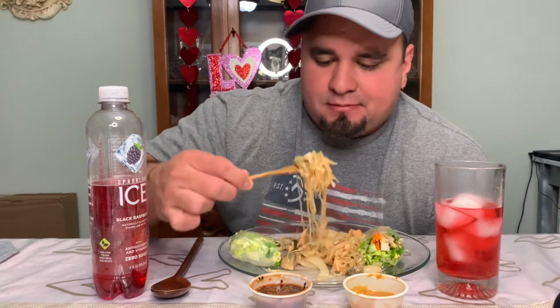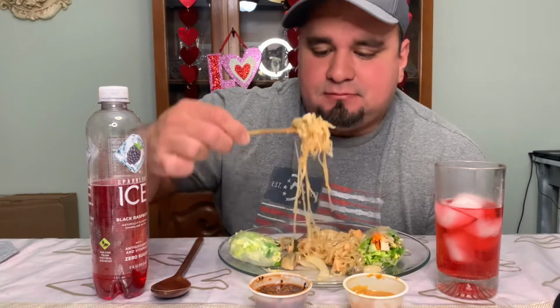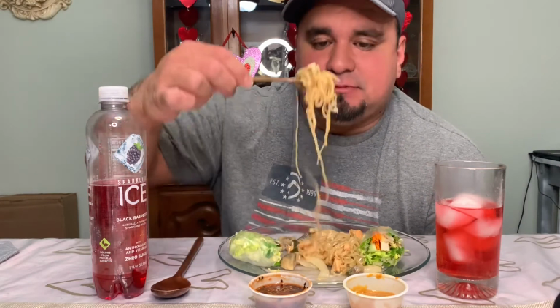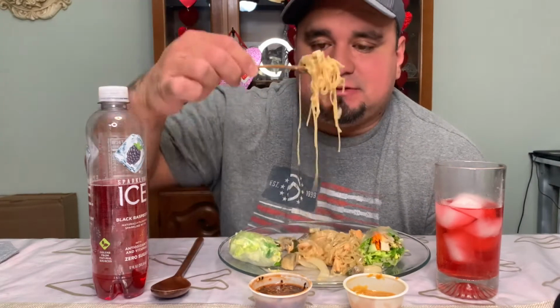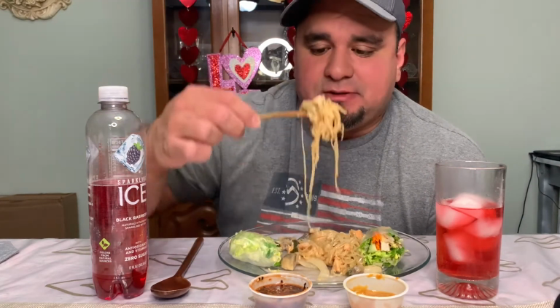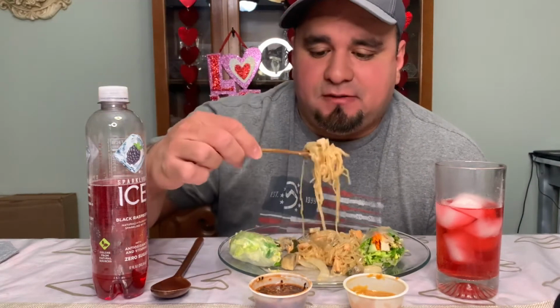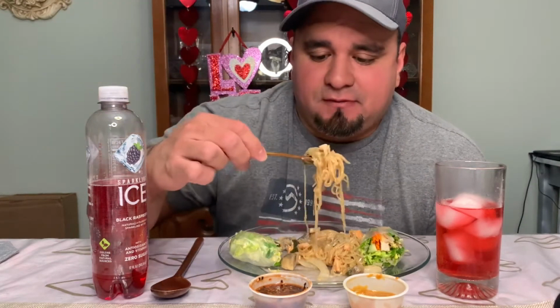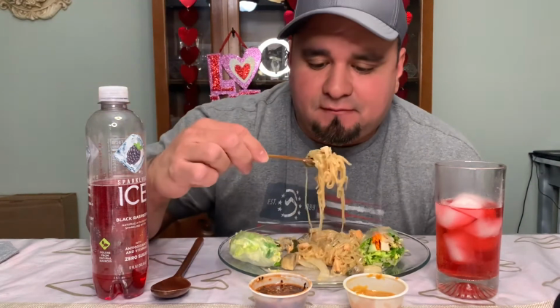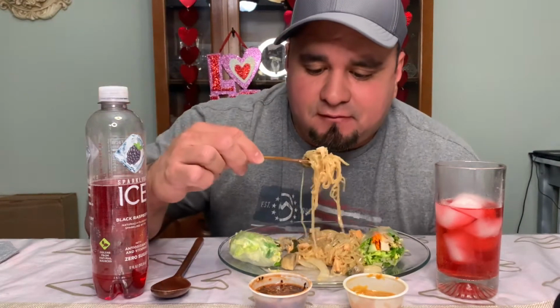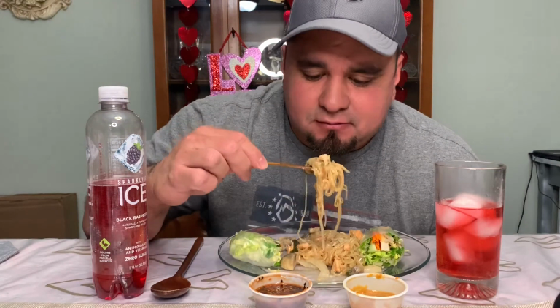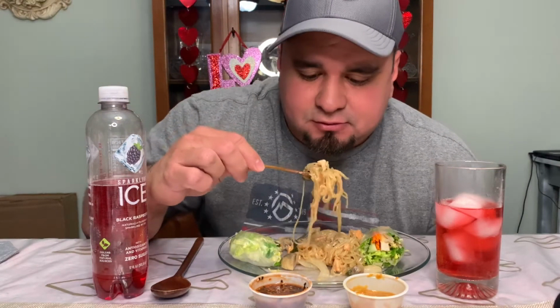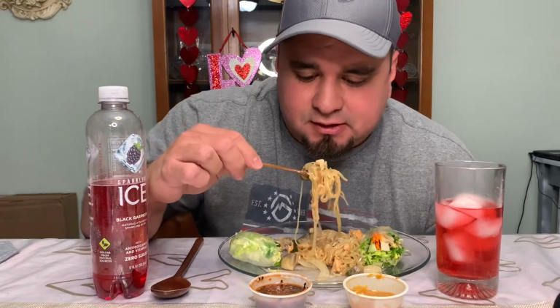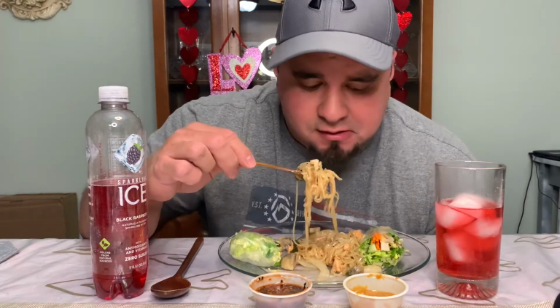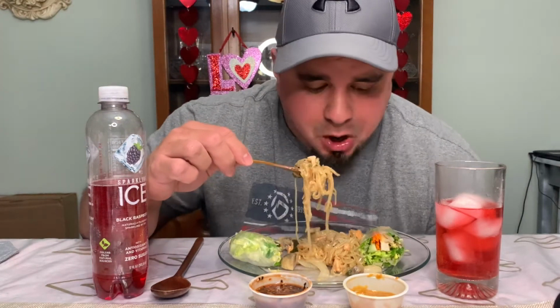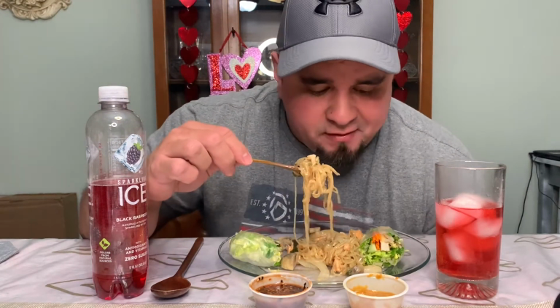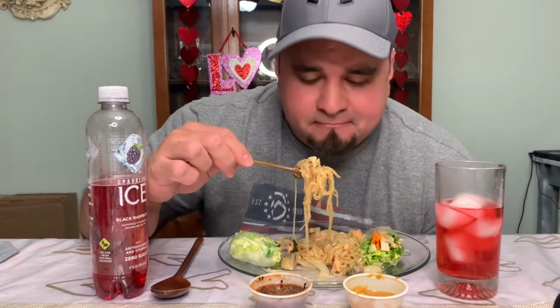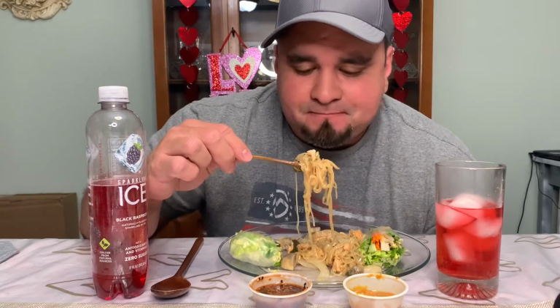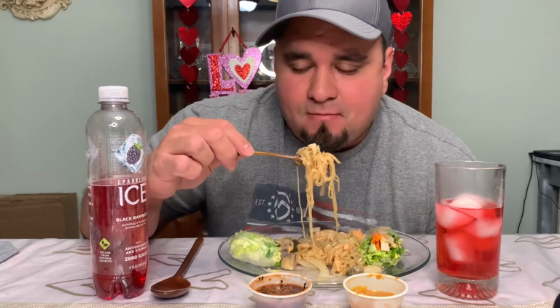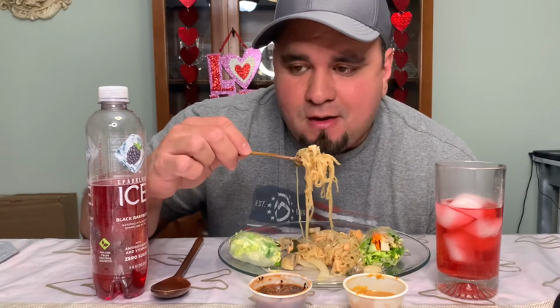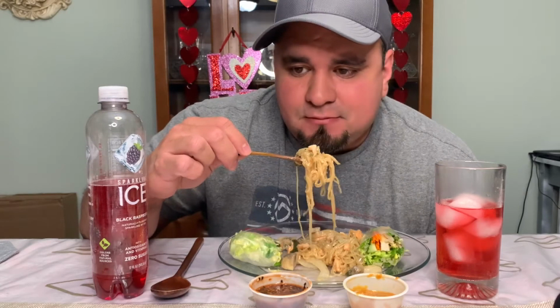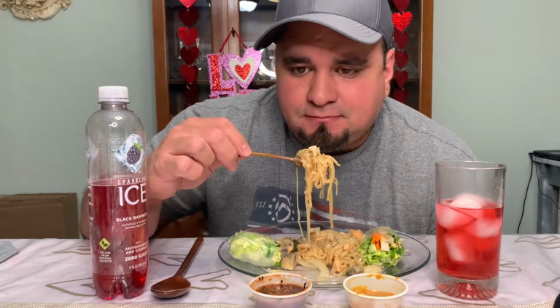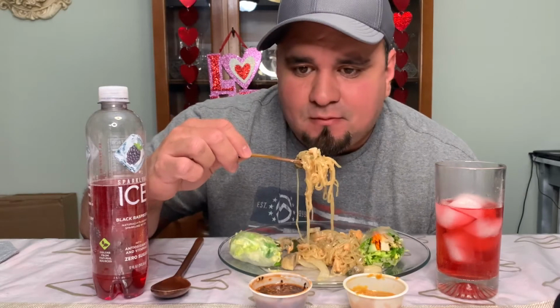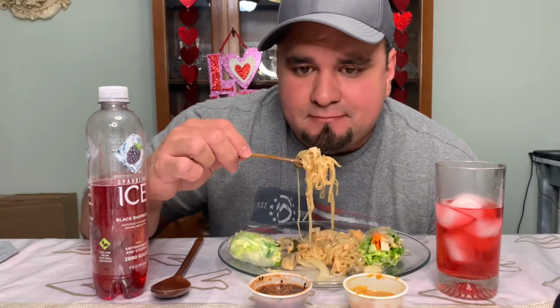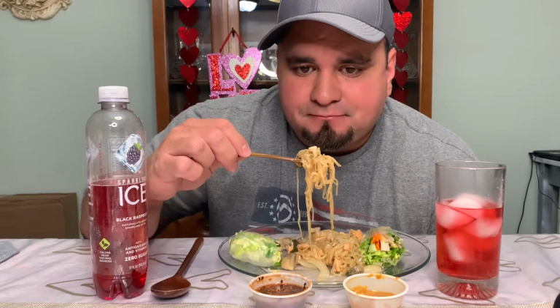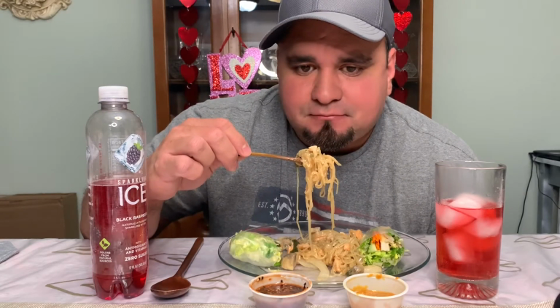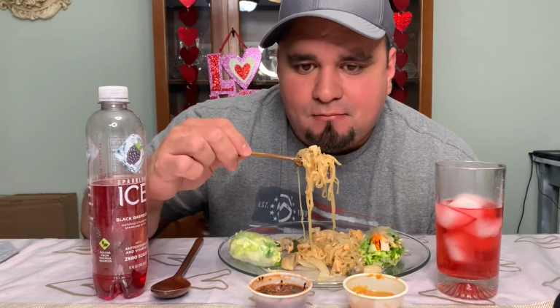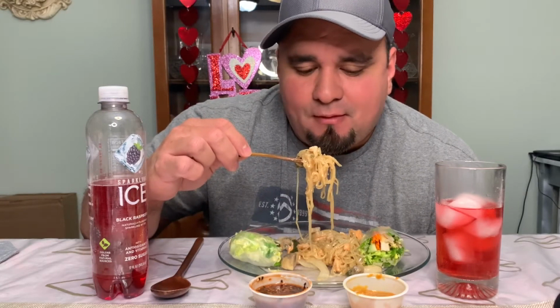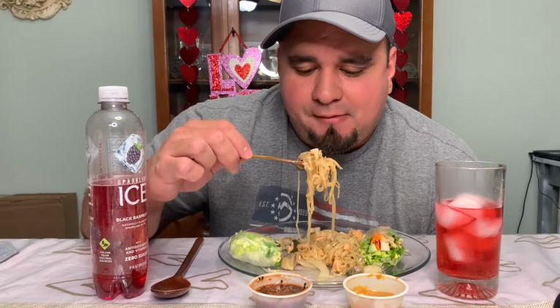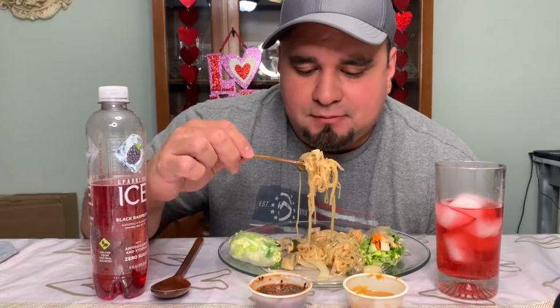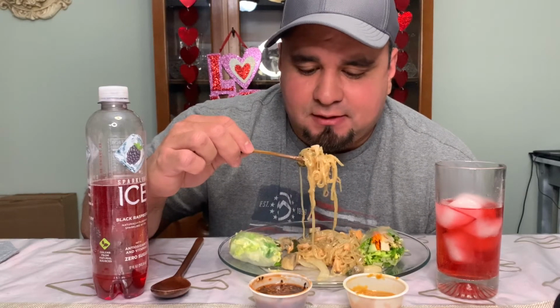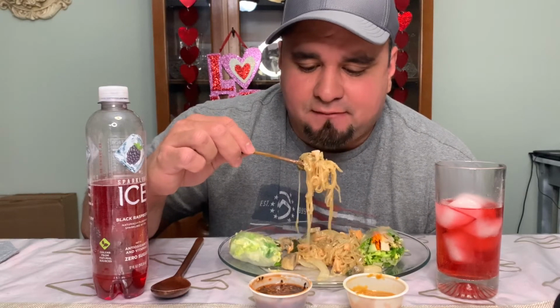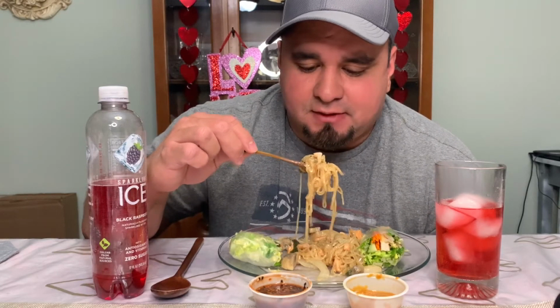Trying it with the peanut sauce — that's something different, I've never tried that. Got a different taste.